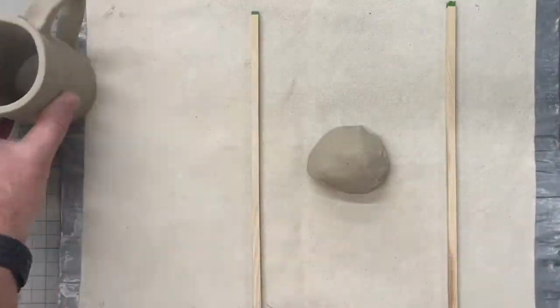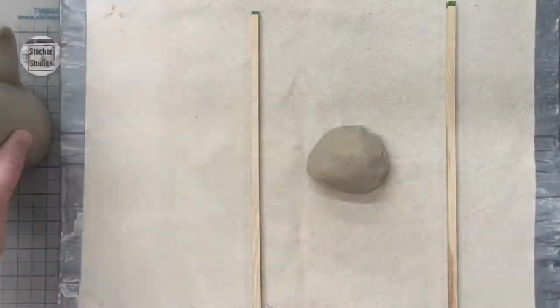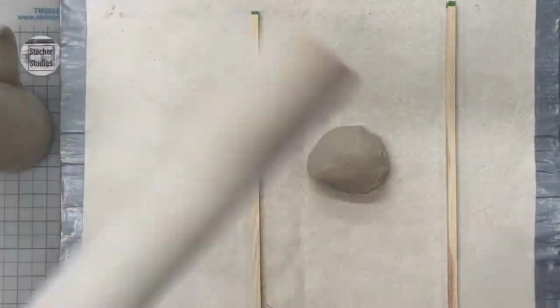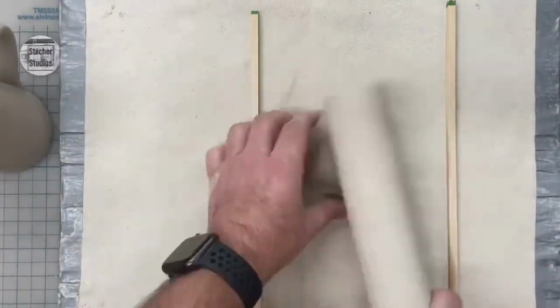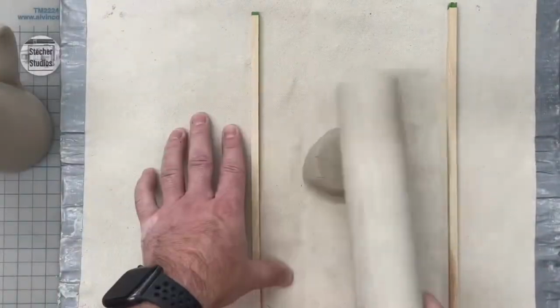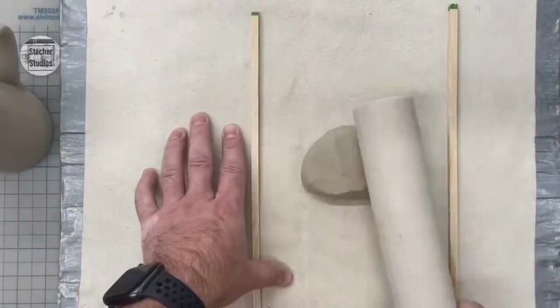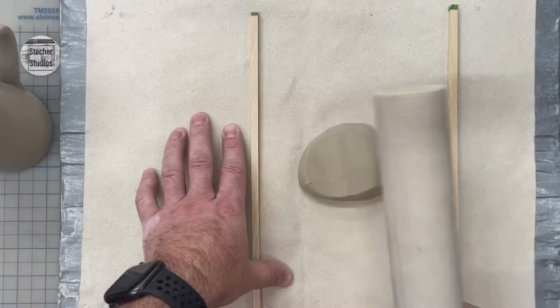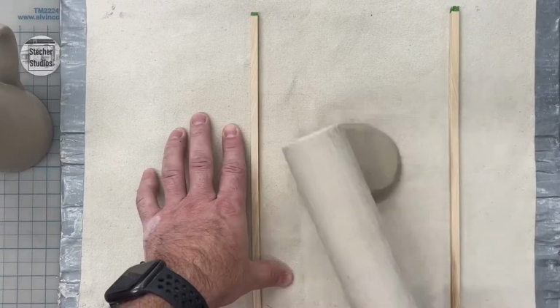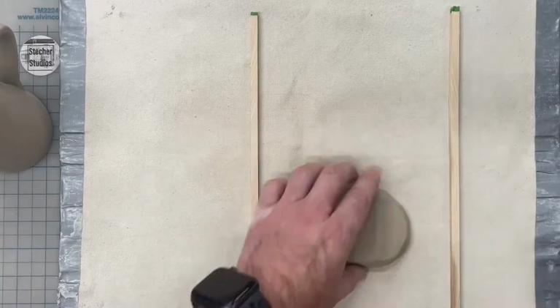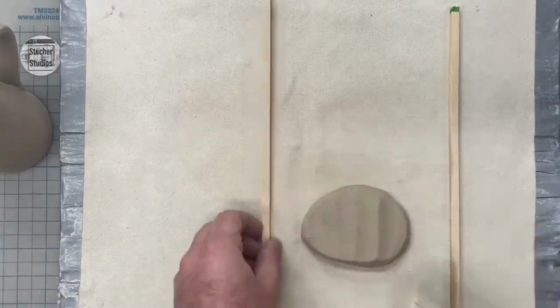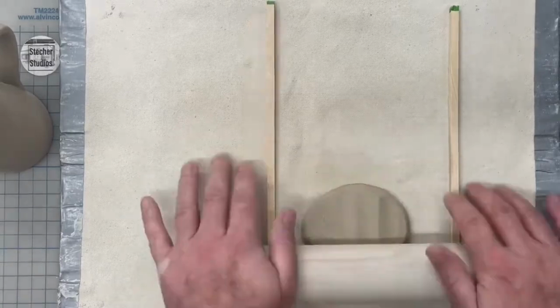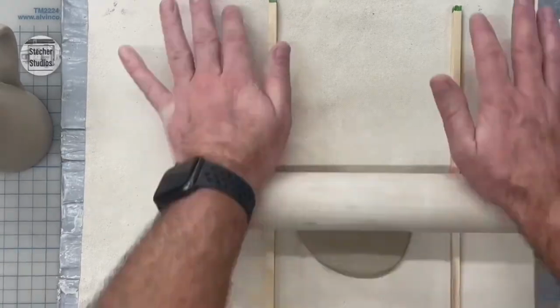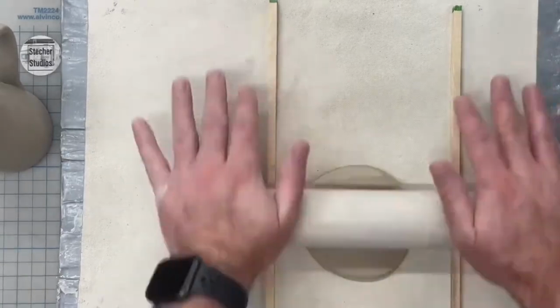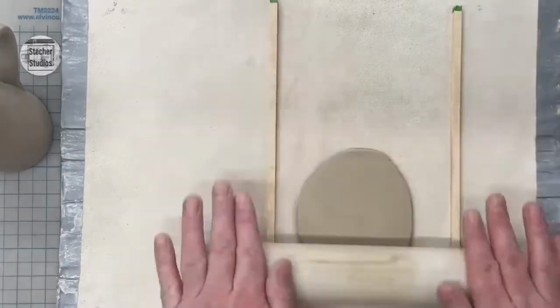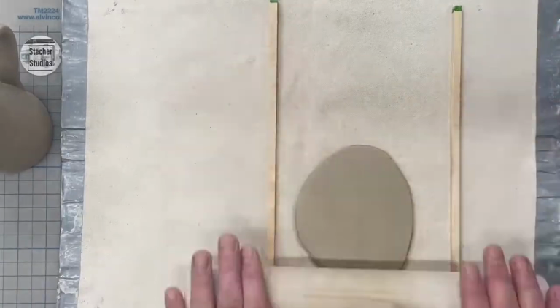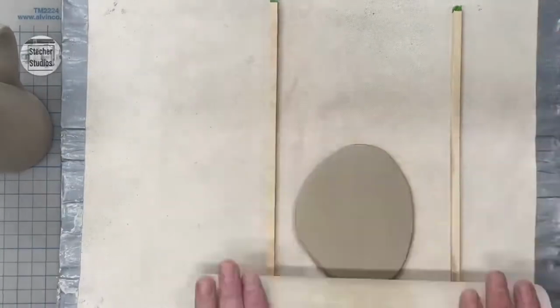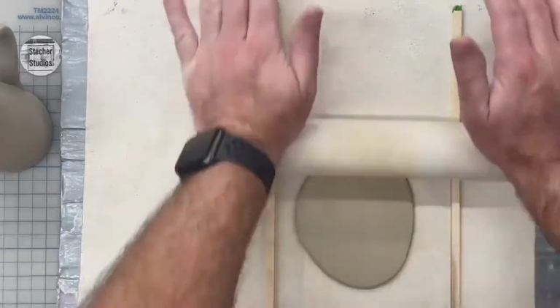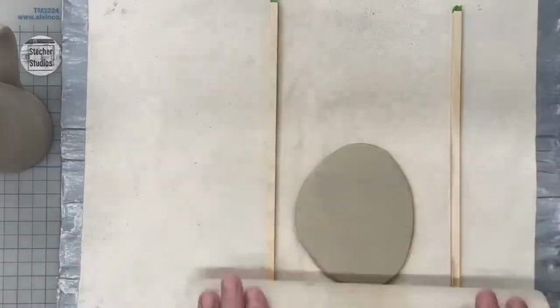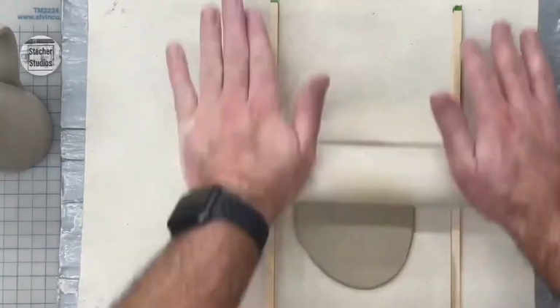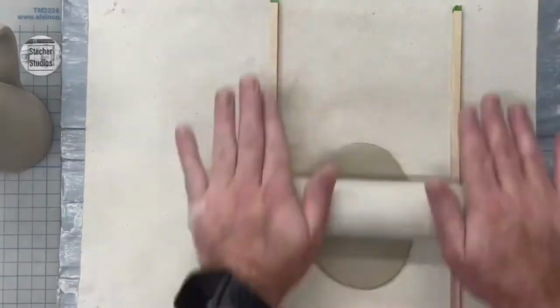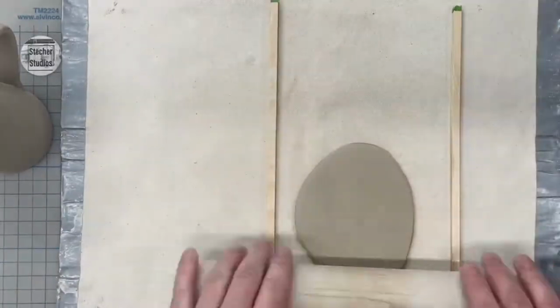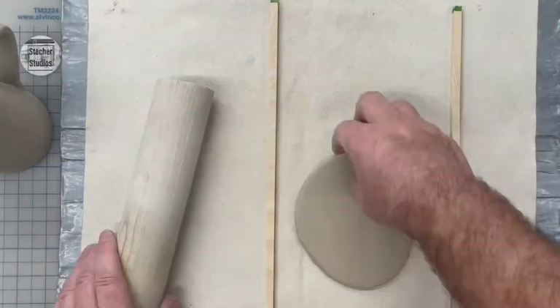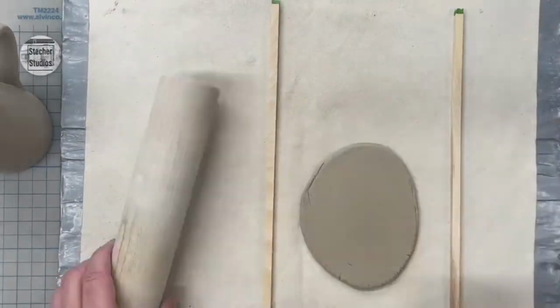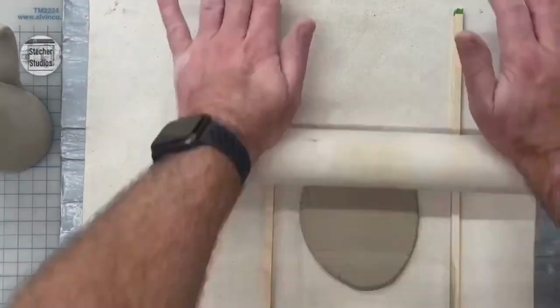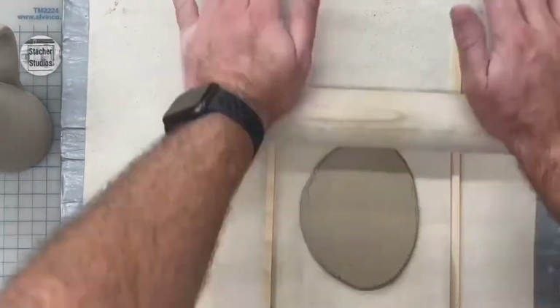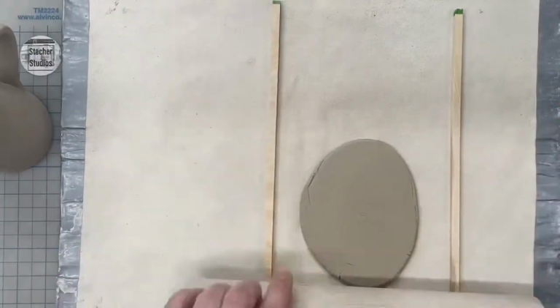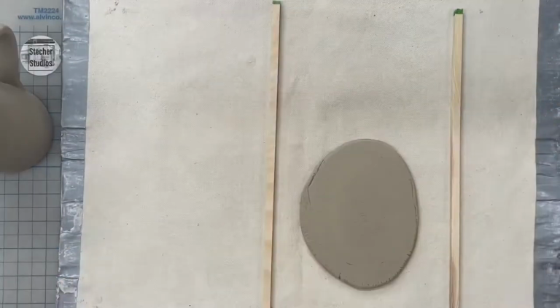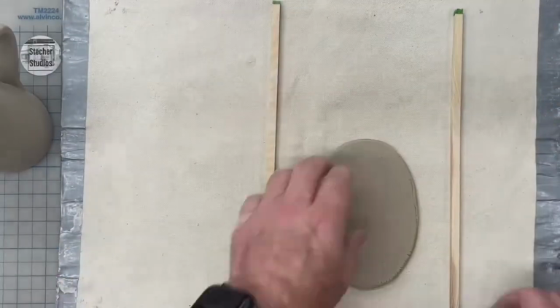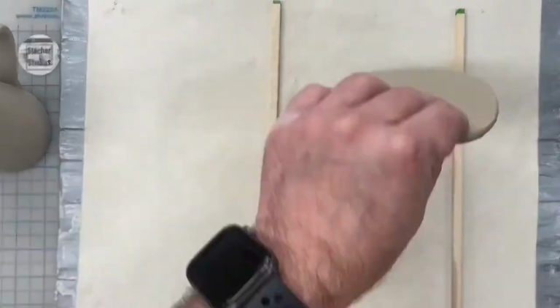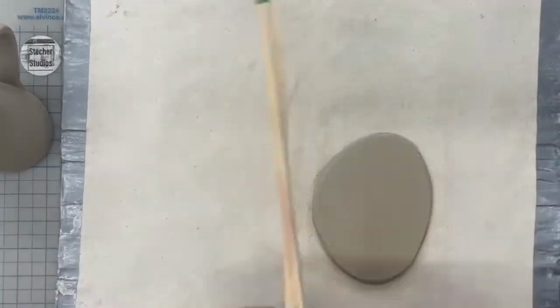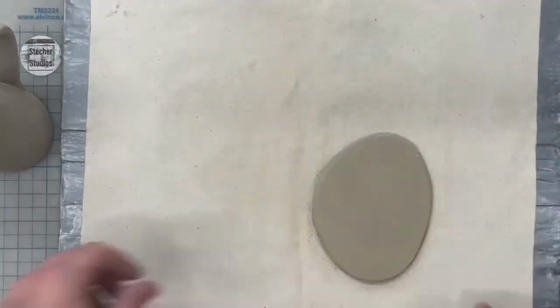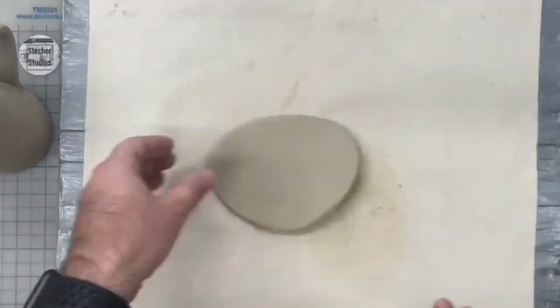To get started, you'll need some fresh clay, some quarter-inch dowels, and a rolling pin.